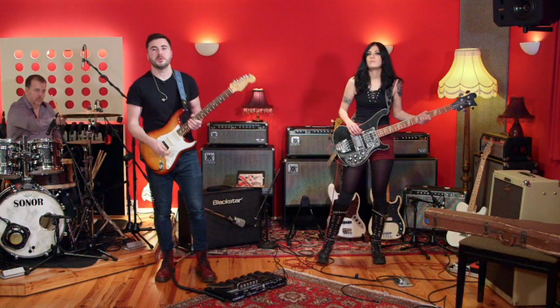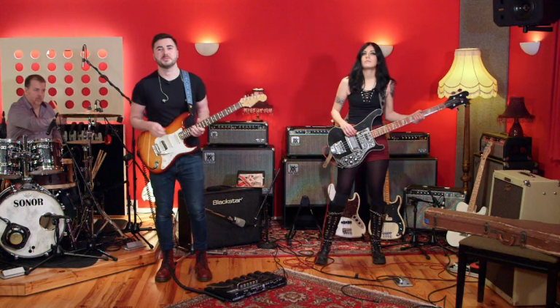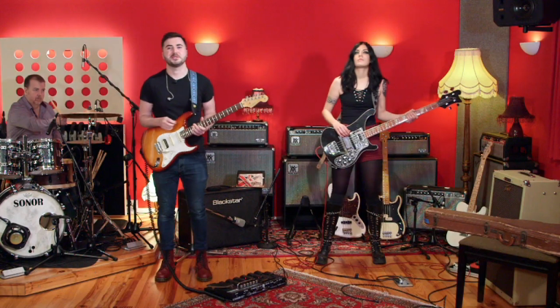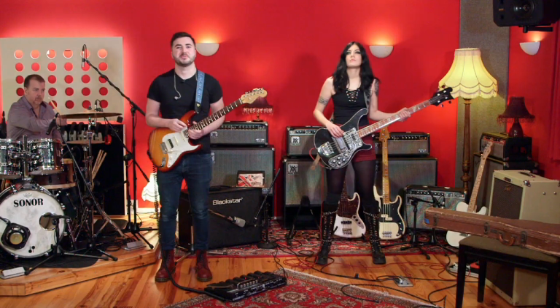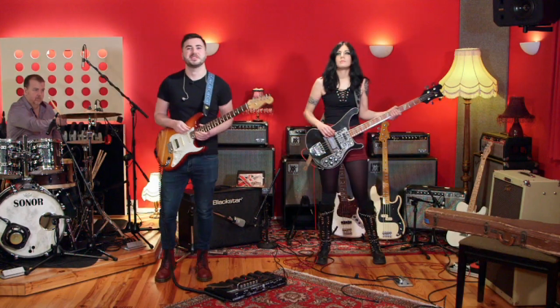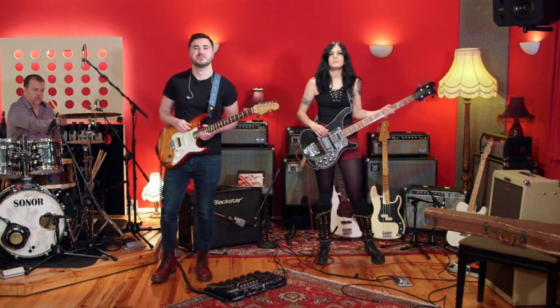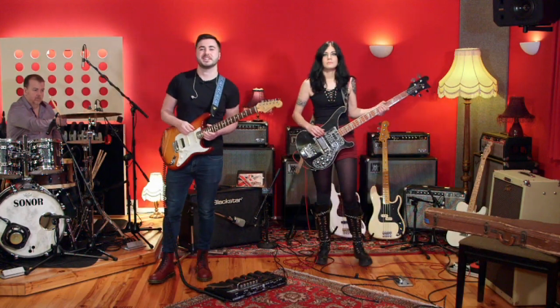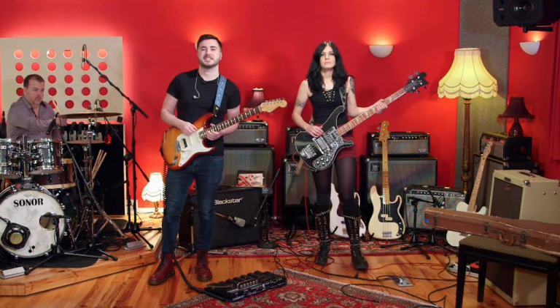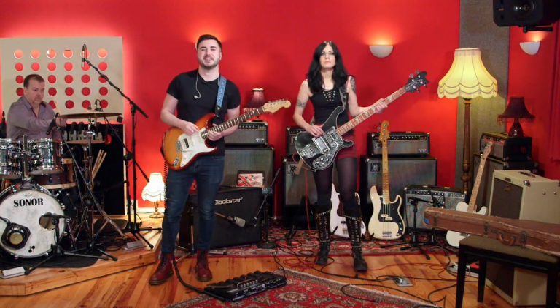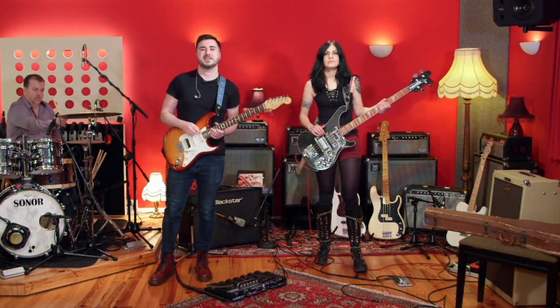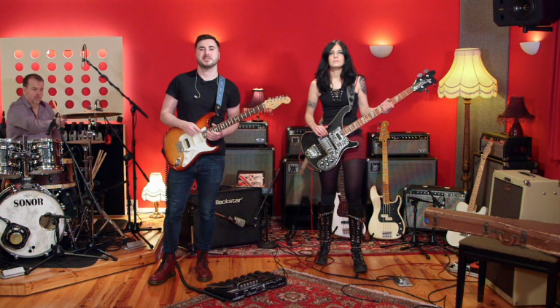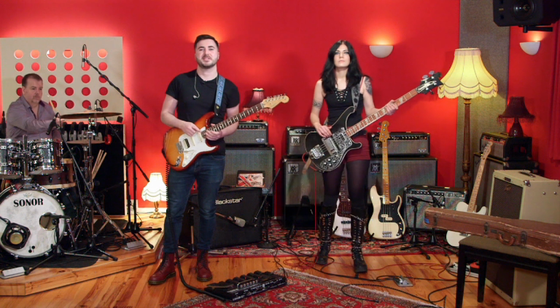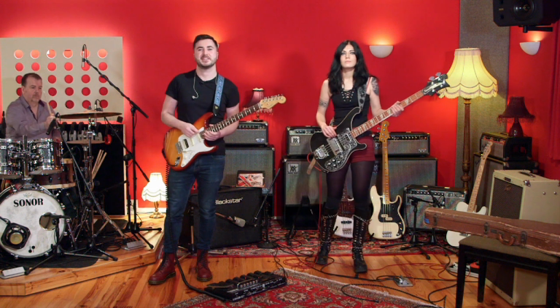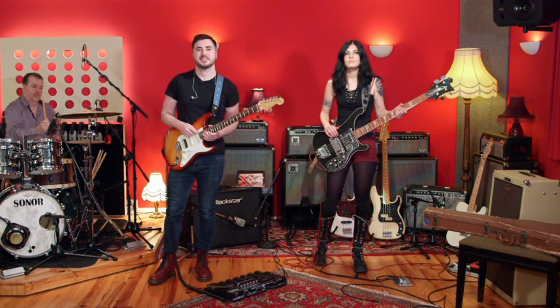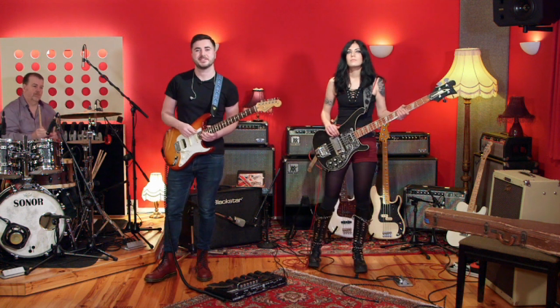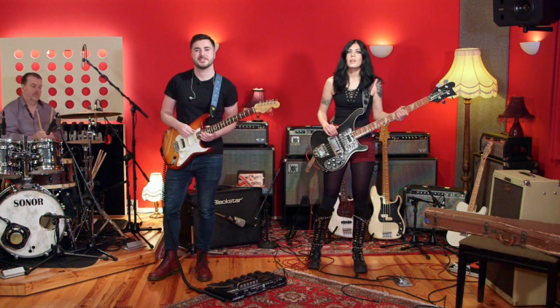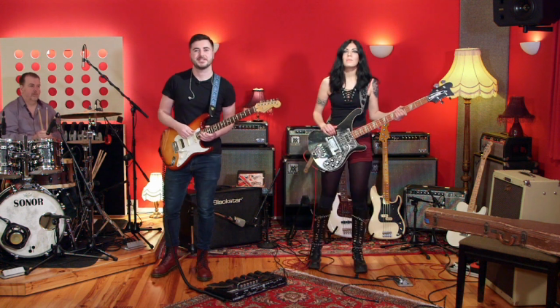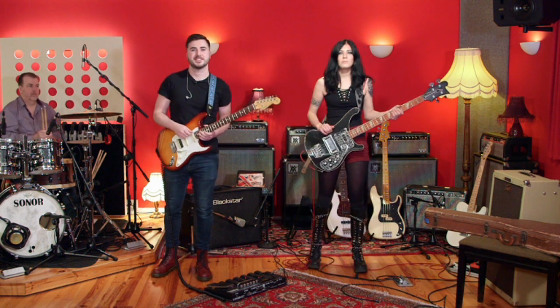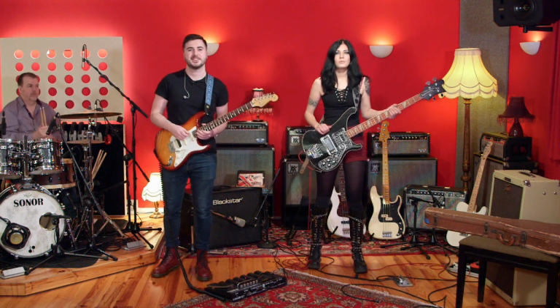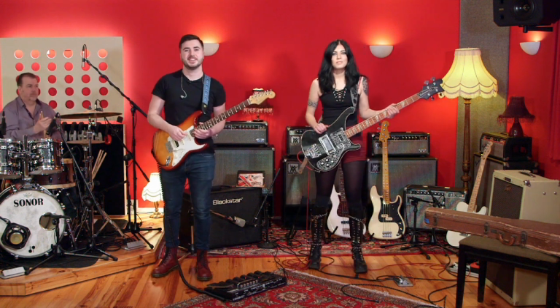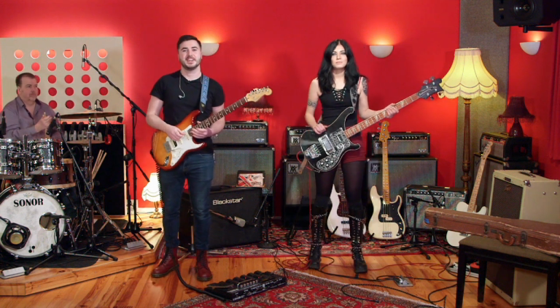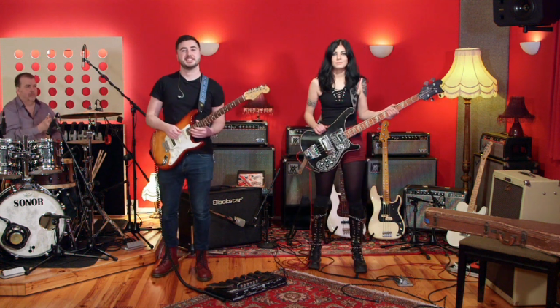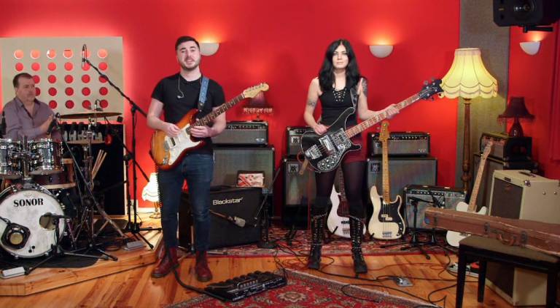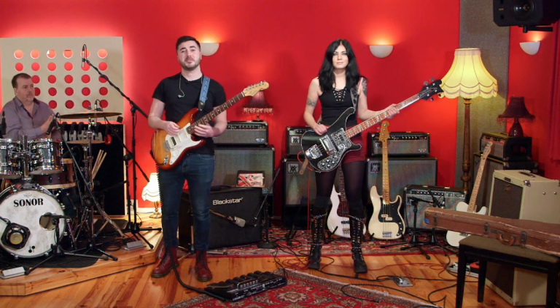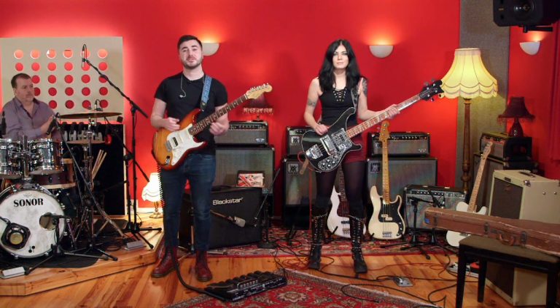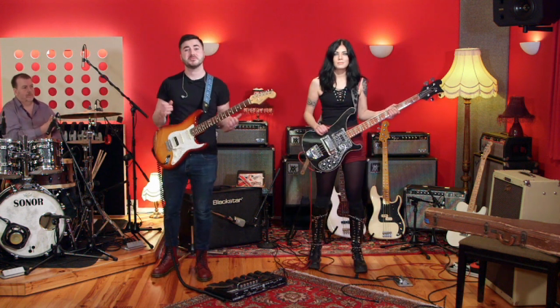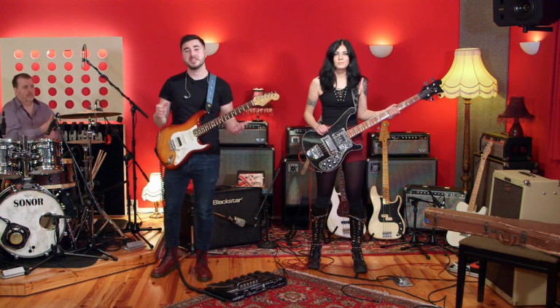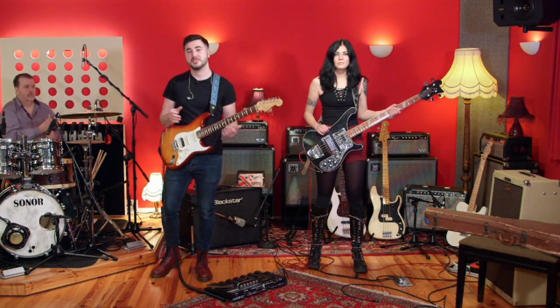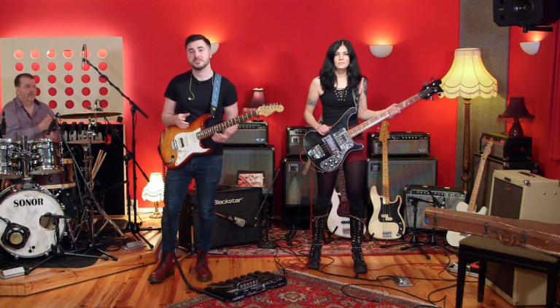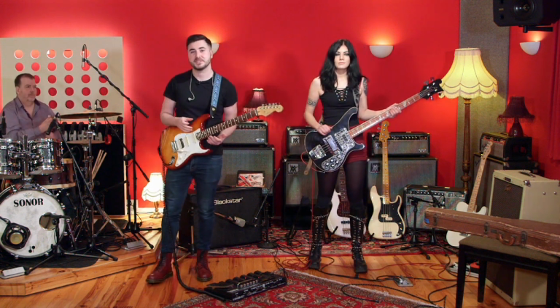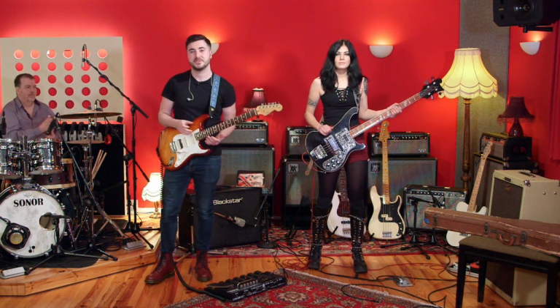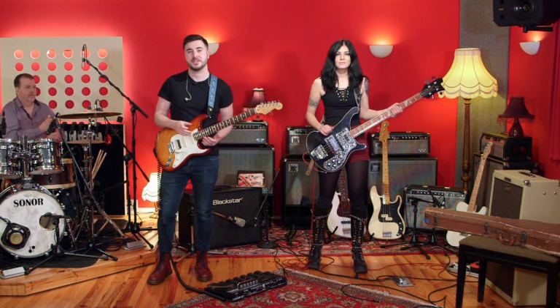Welcome to Britain's Rare Guitars. I'm Gareth Circuit. And I'm Becky Baldwin. And today we've got some really cool guests for you.